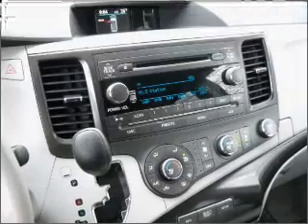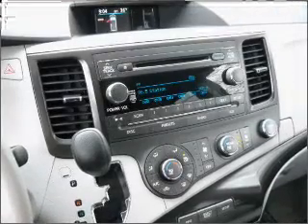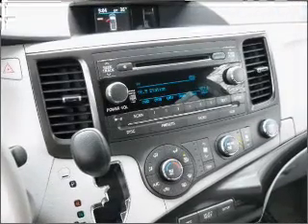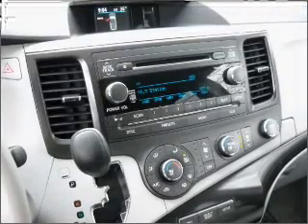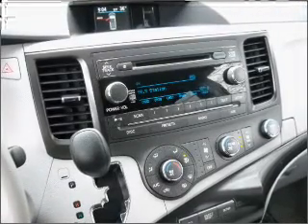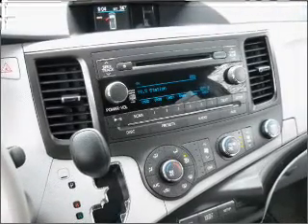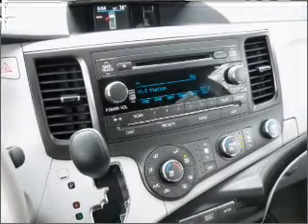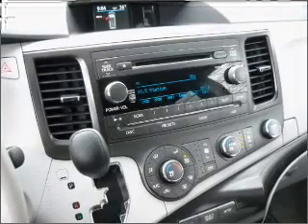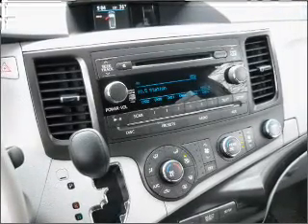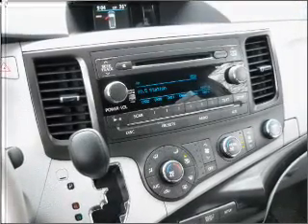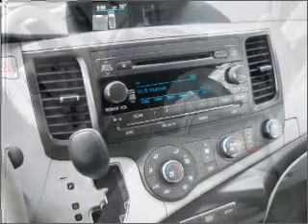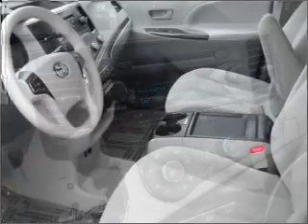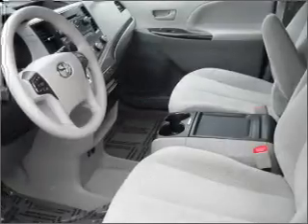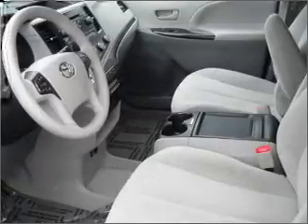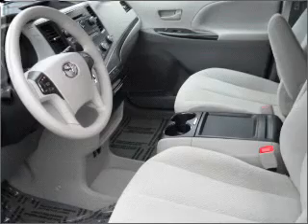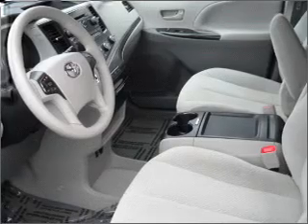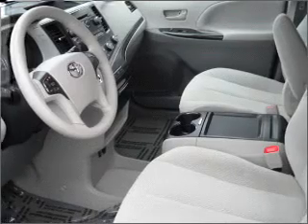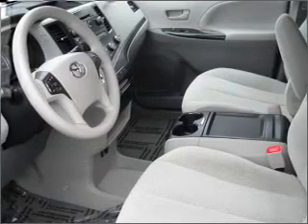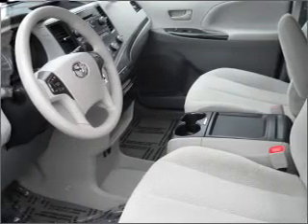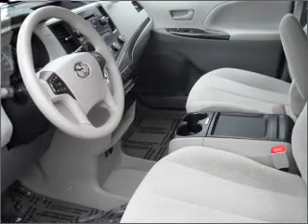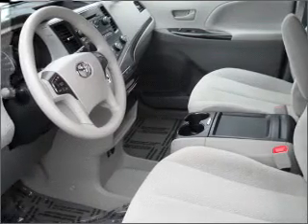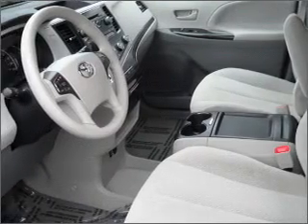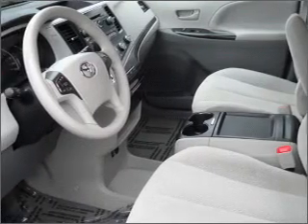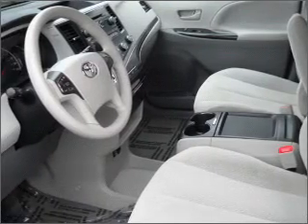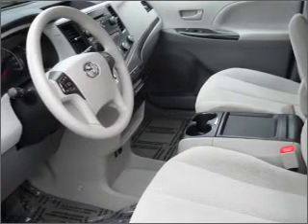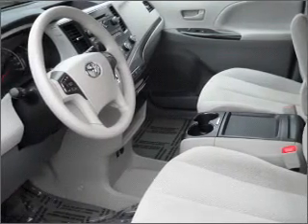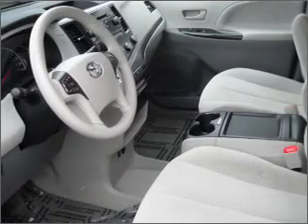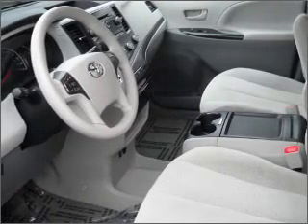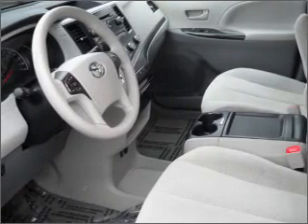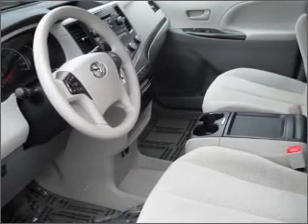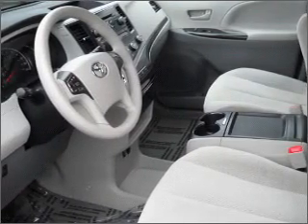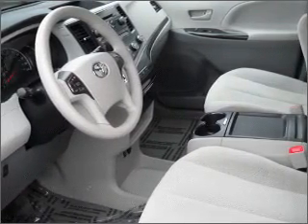Air conditioning, power door locks, power windows, power steering, cruise control, and AM FM stereo with a CD player.